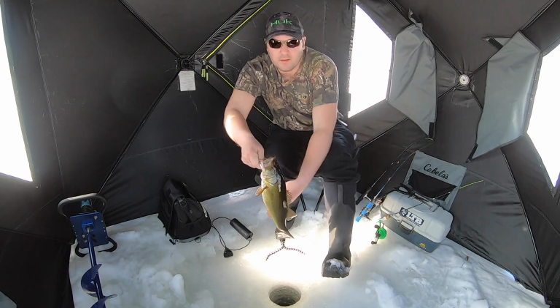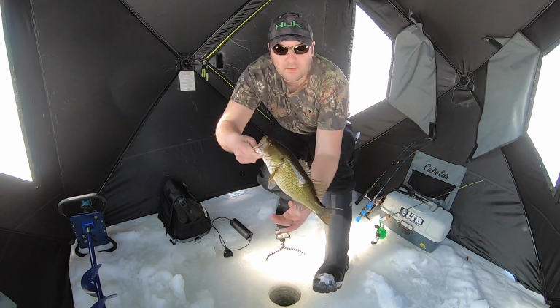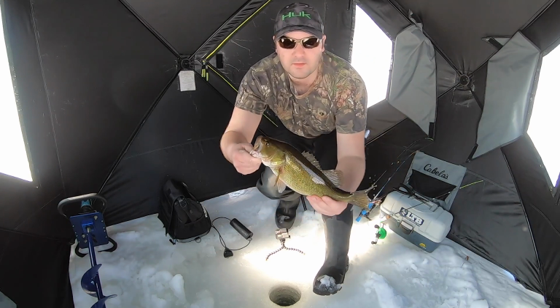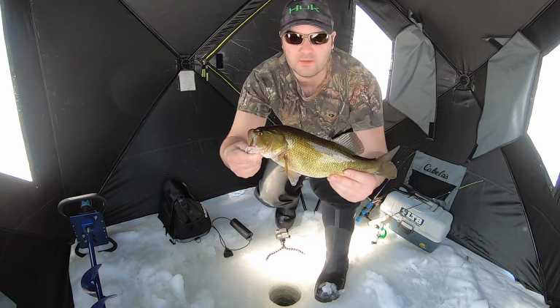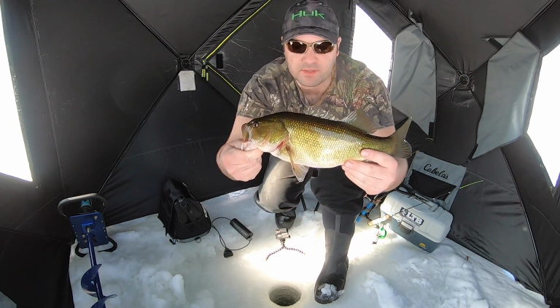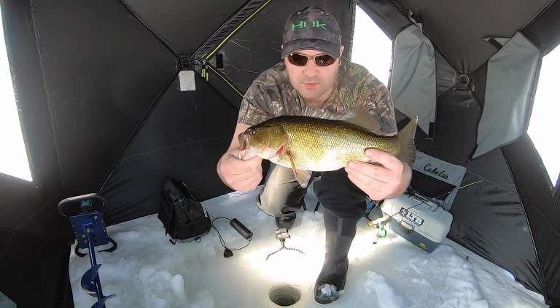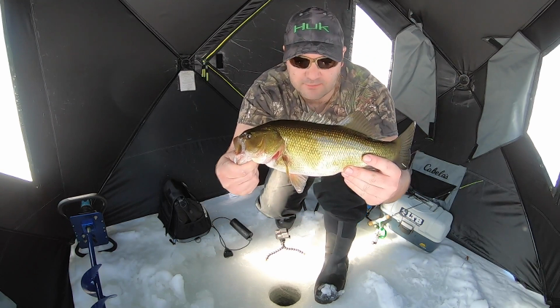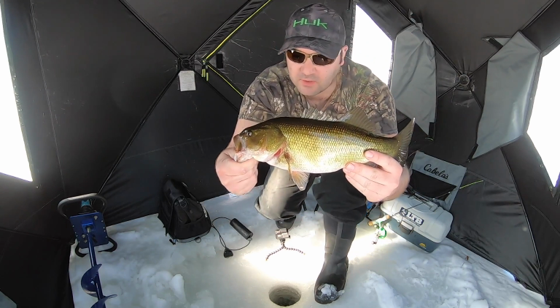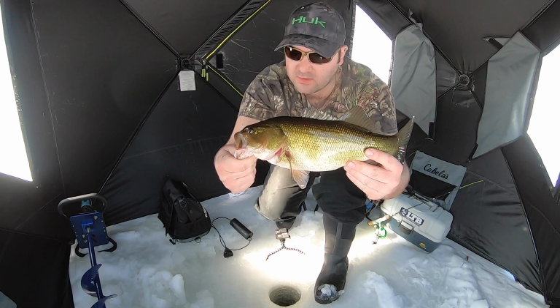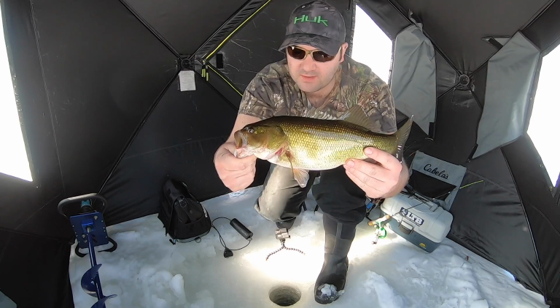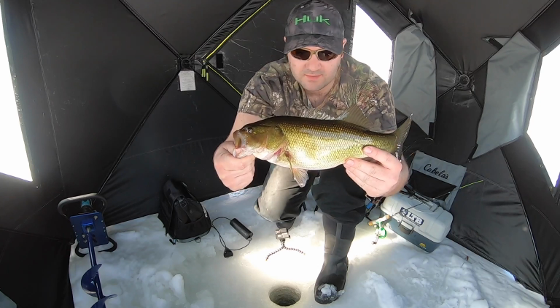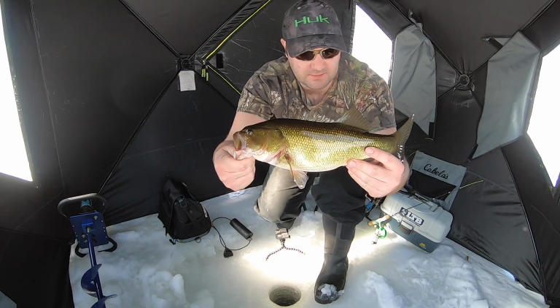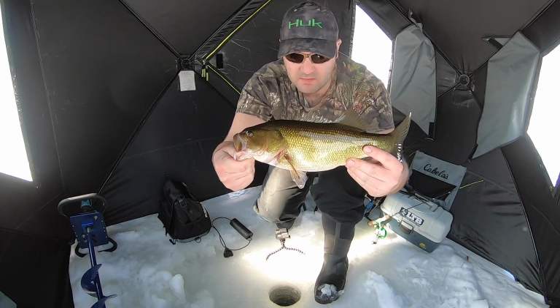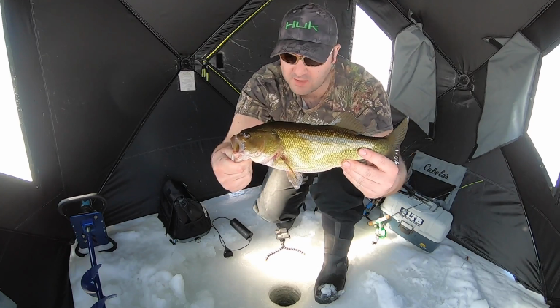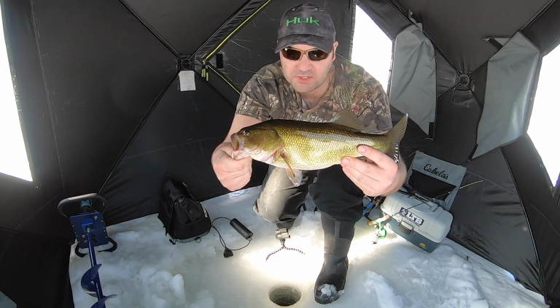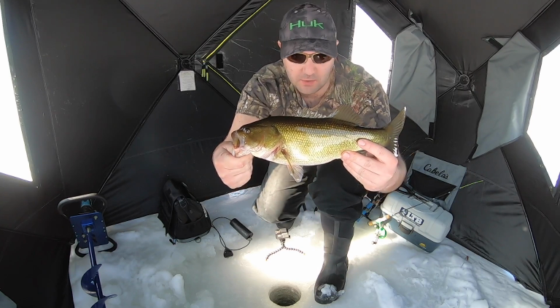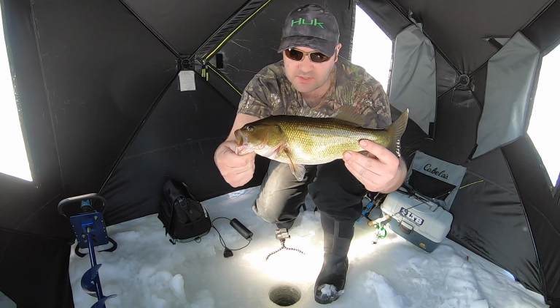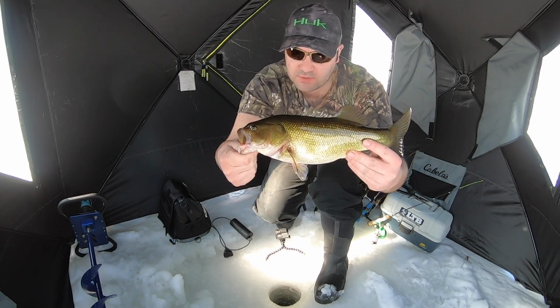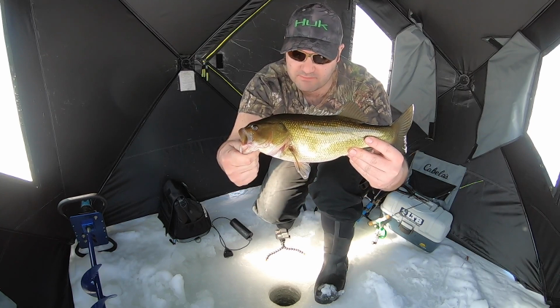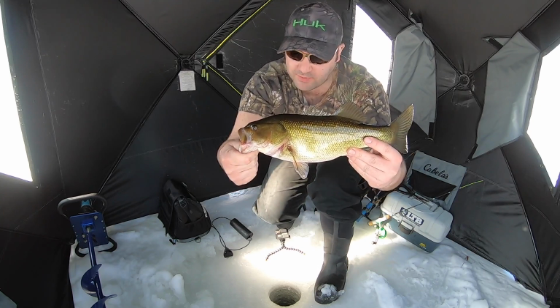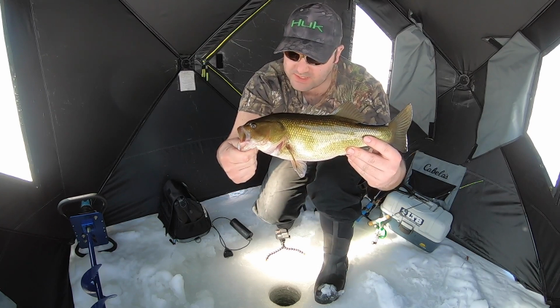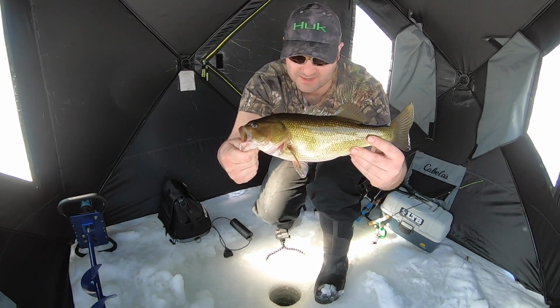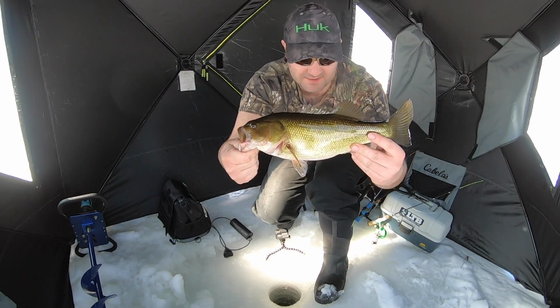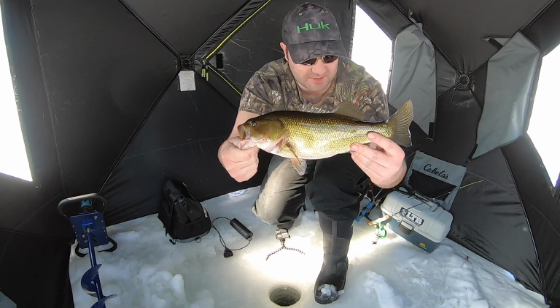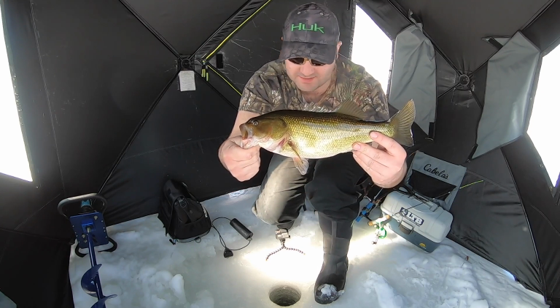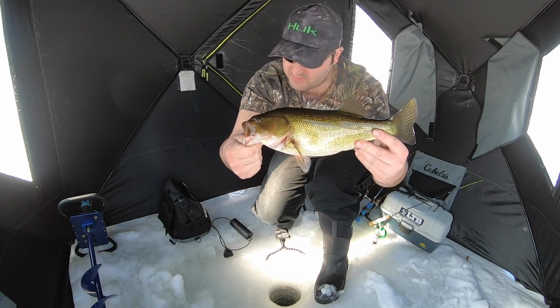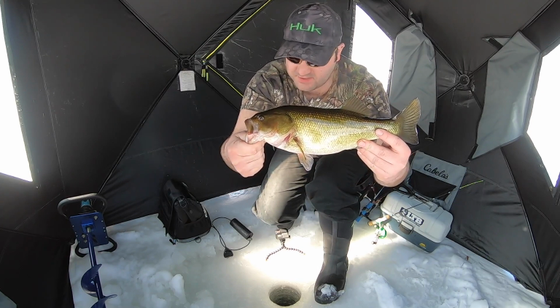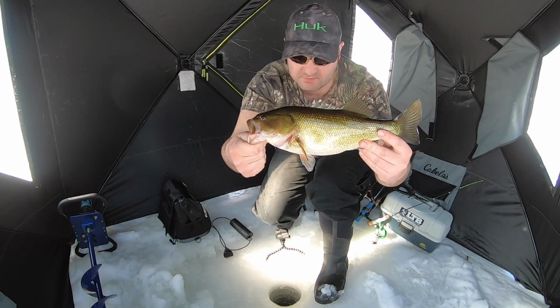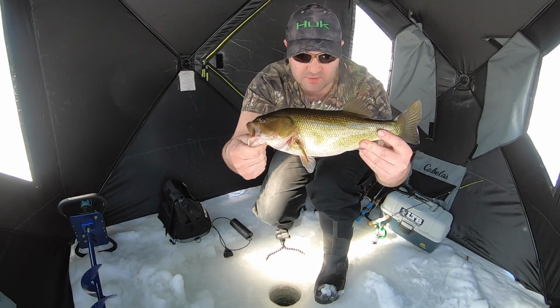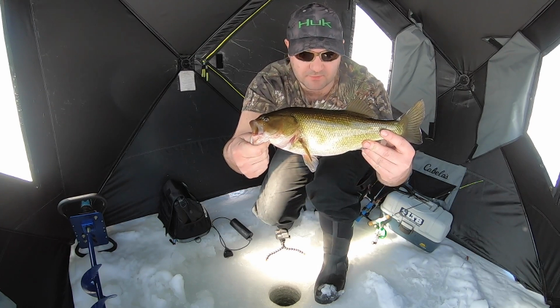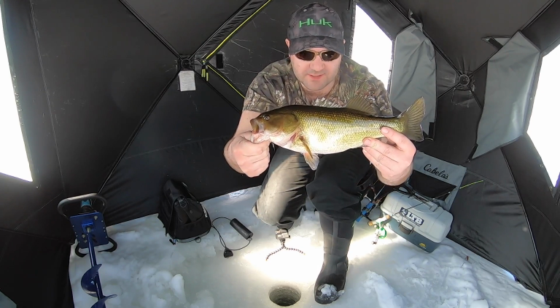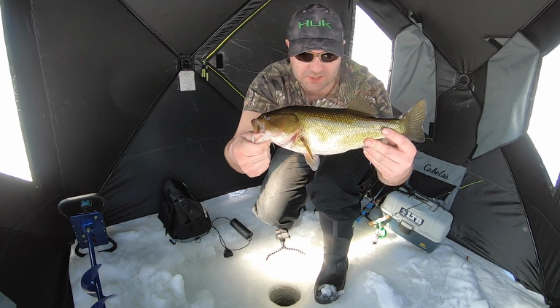Beautiful. Not a monster — I know there's some really big ones in here — but still a beautiful fish.